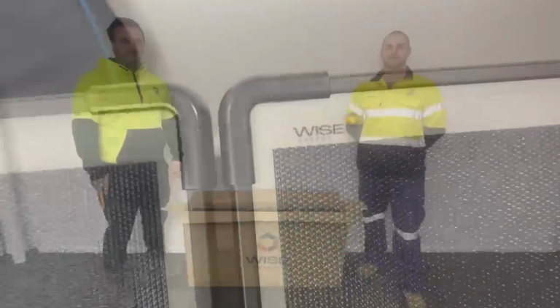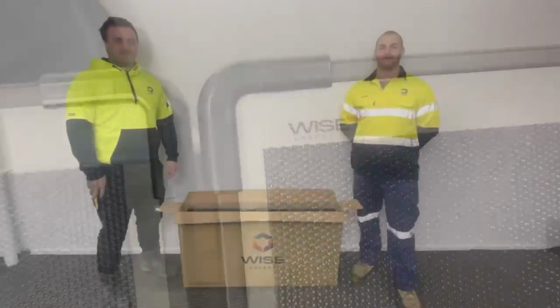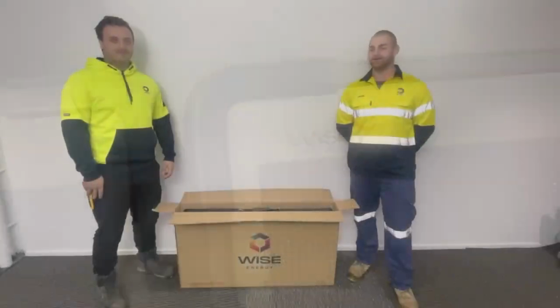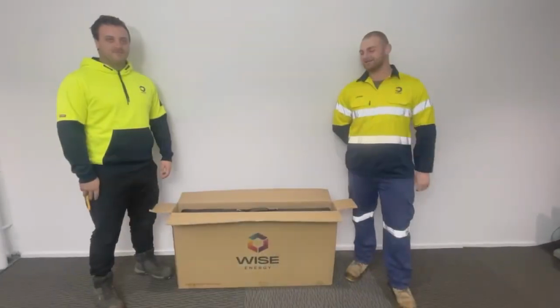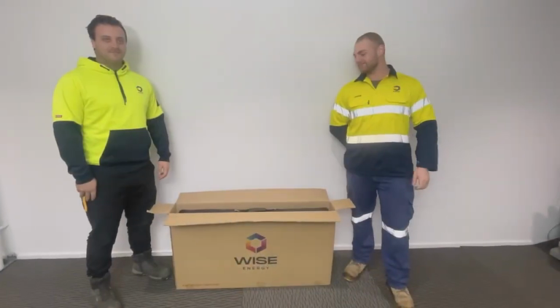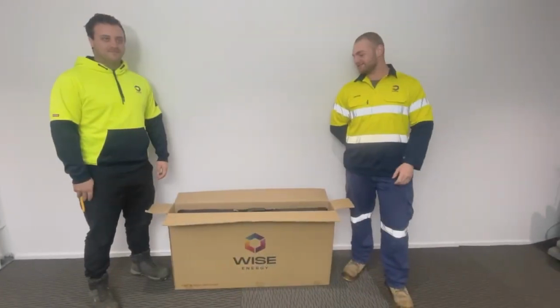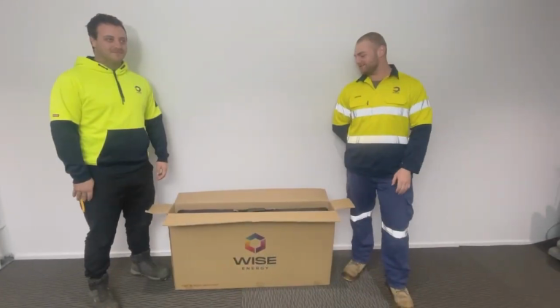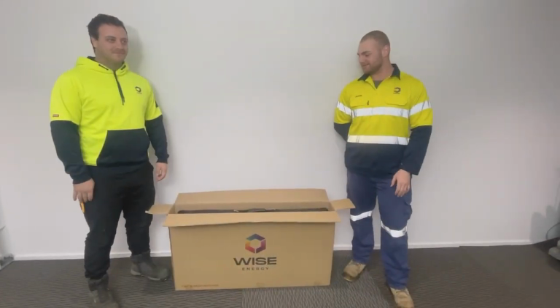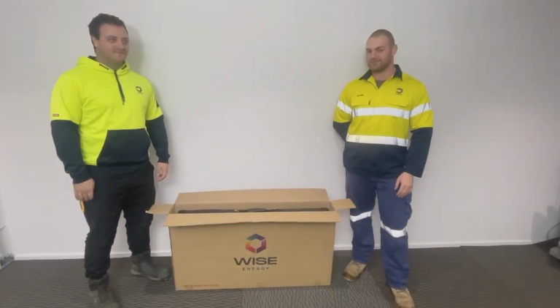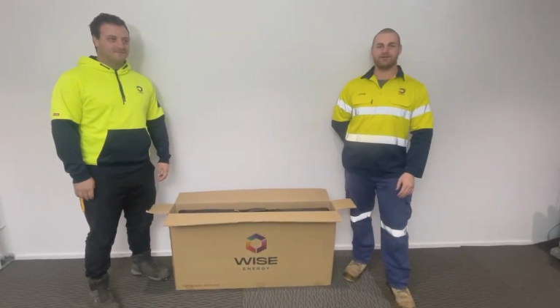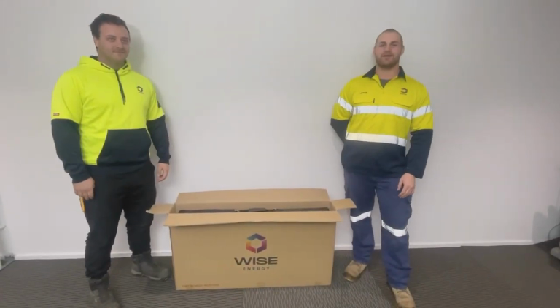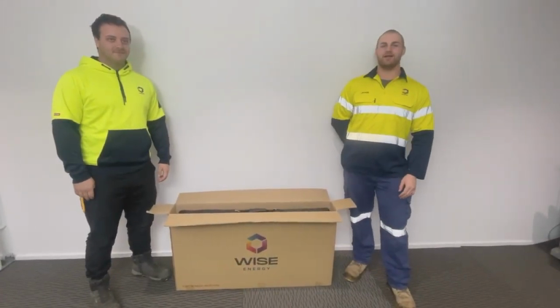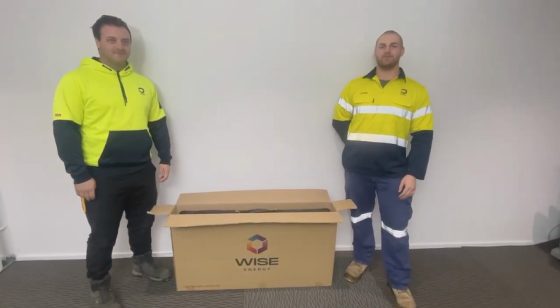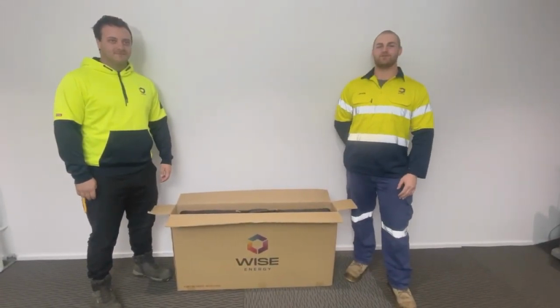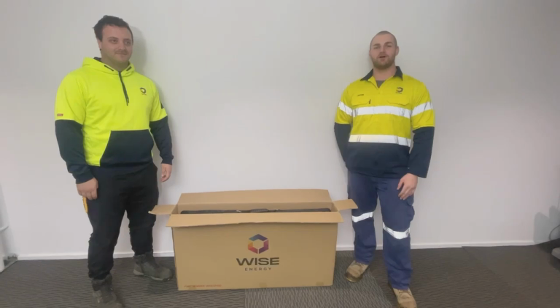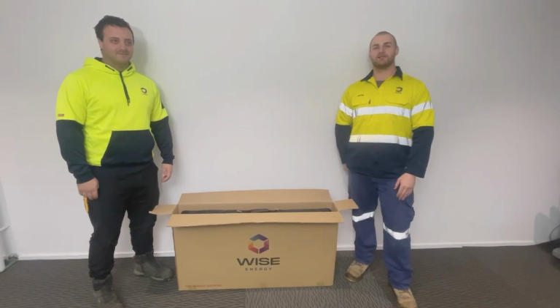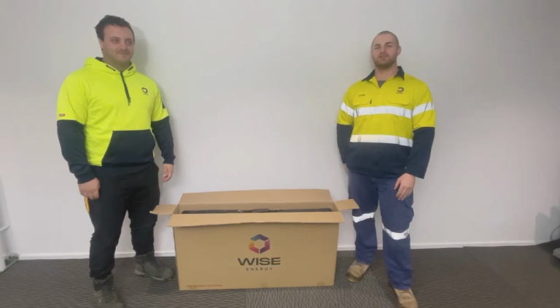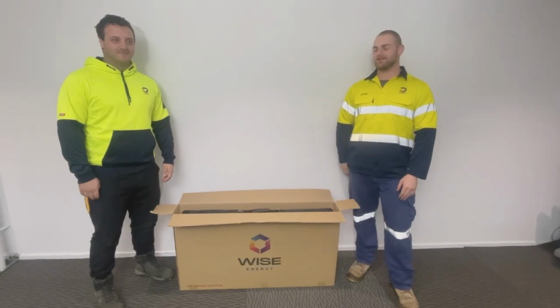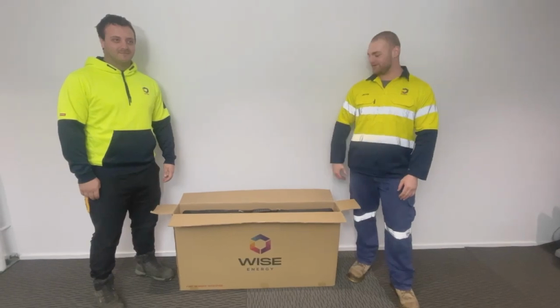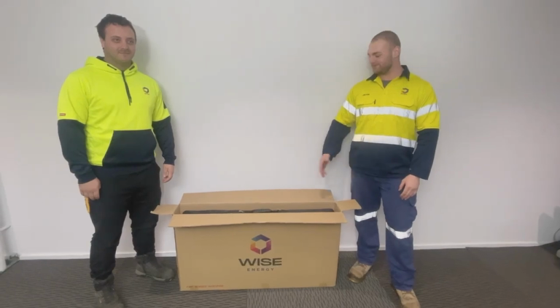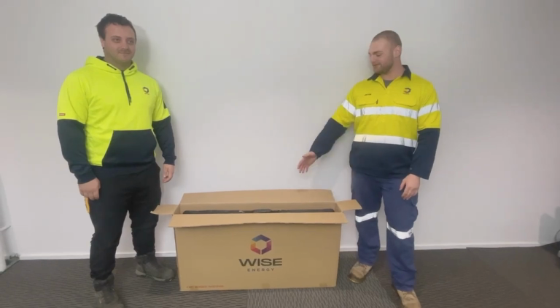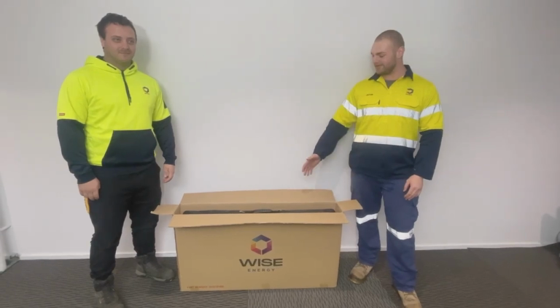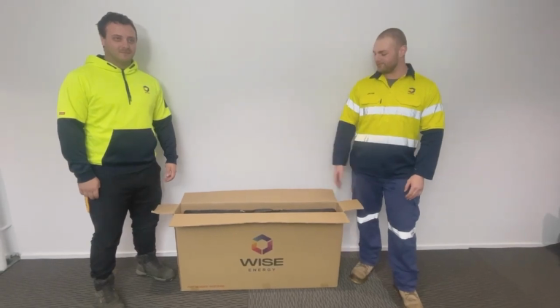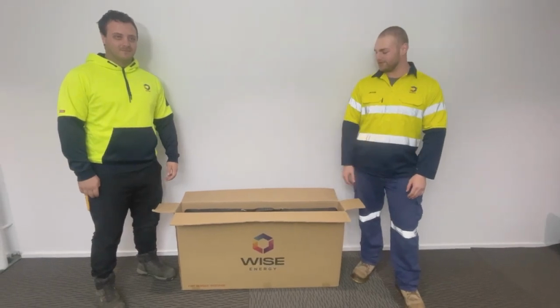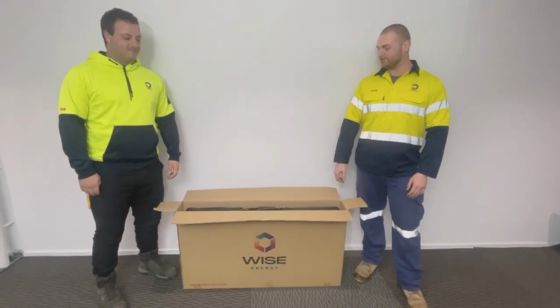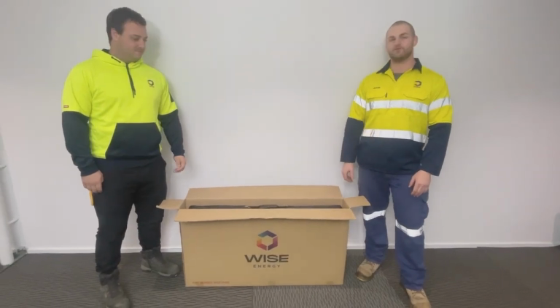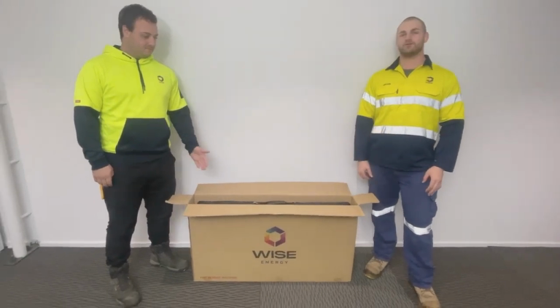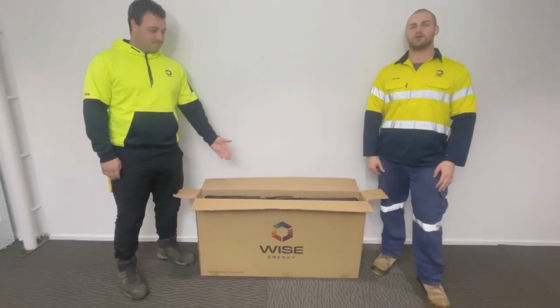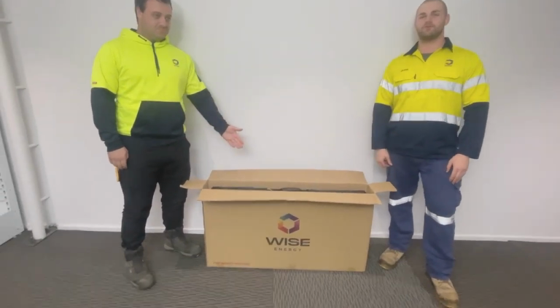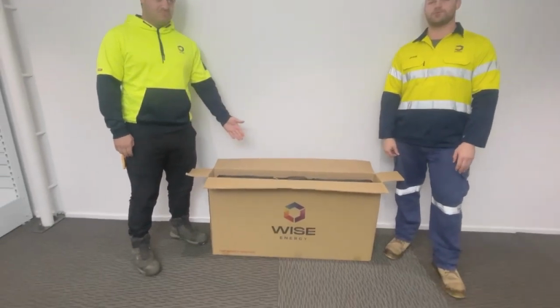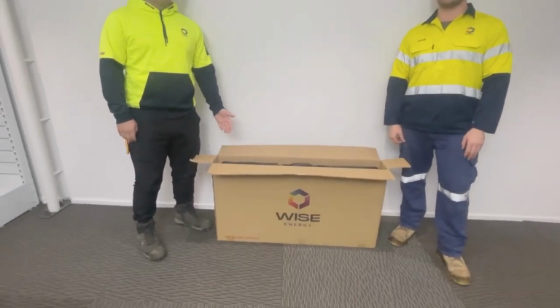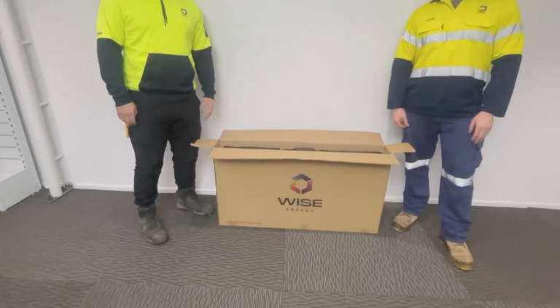Hey guys, I'm Jackson and this is Damo, and we're from Wise Energy. Today we're going to be looking at our brand new 400 watt foldable solar panel.